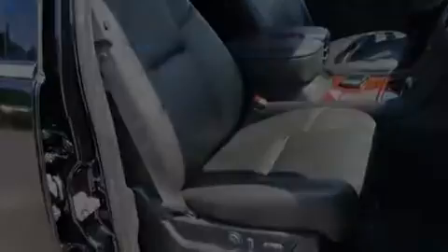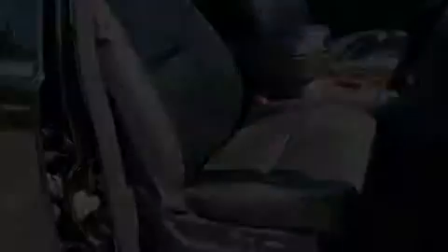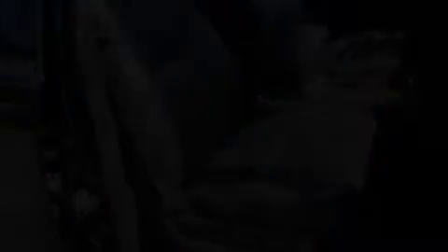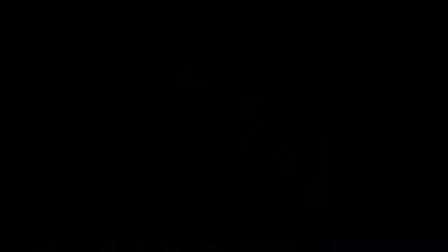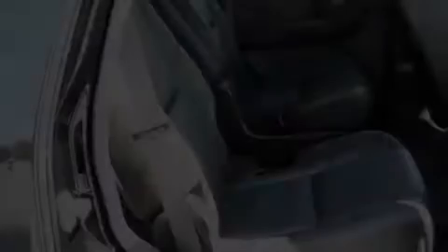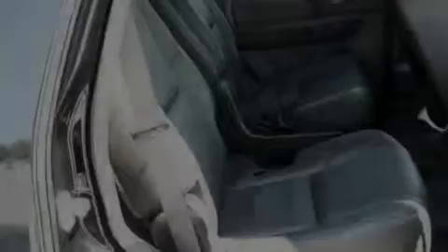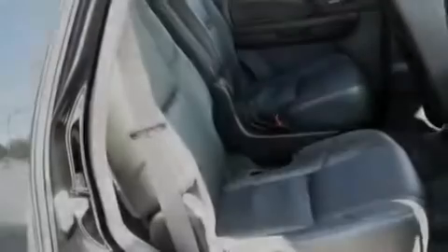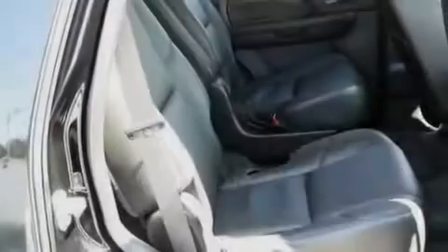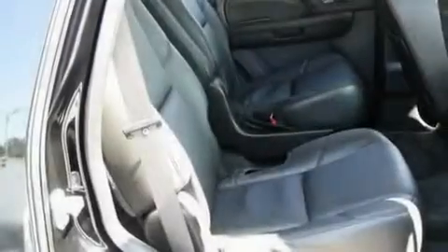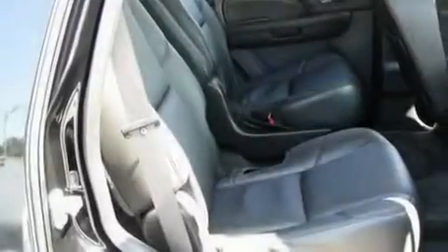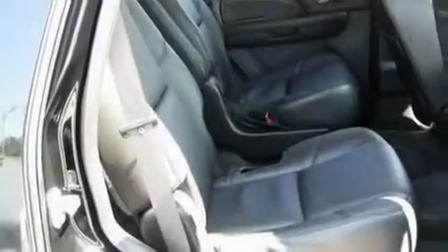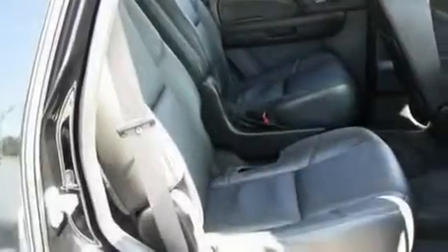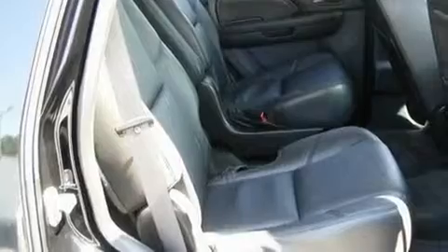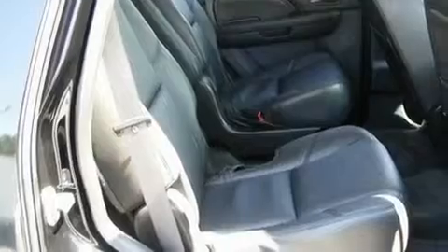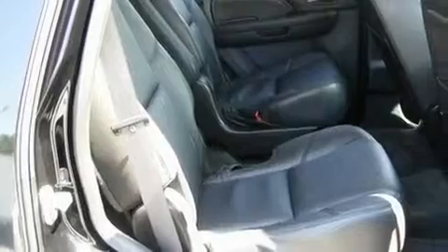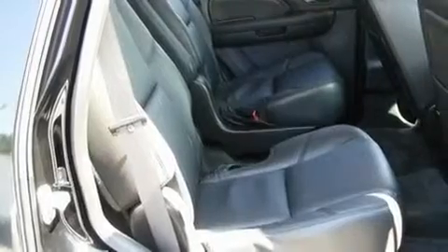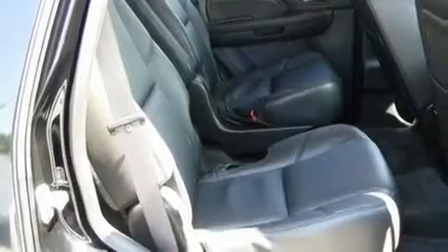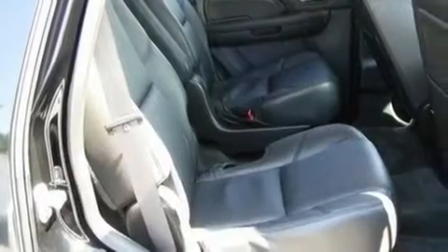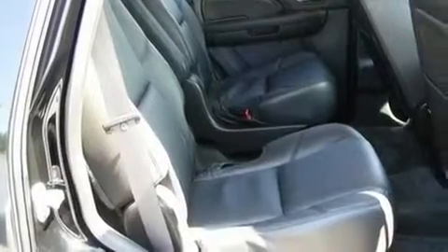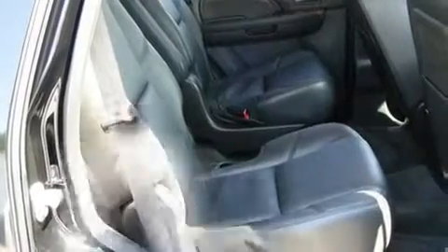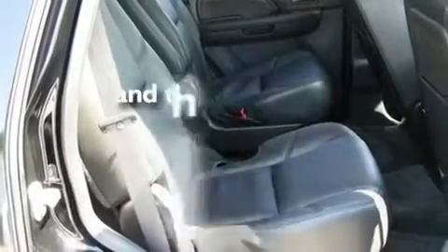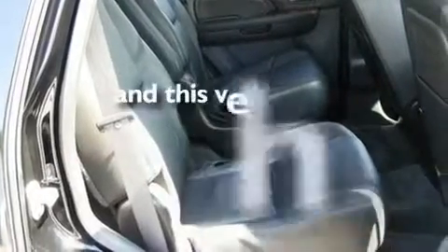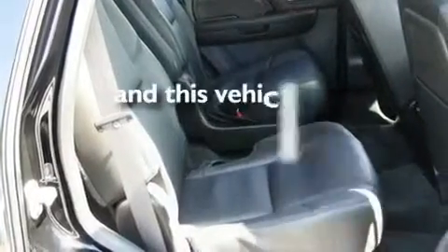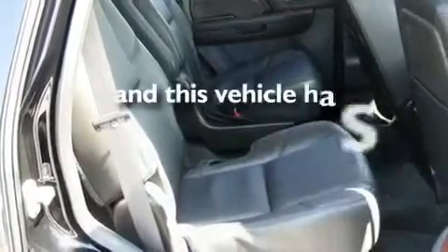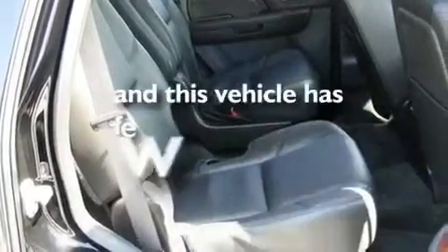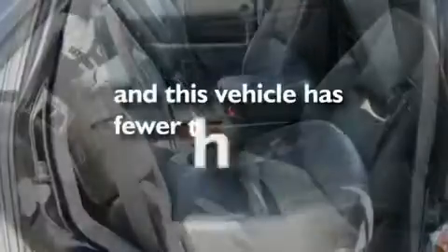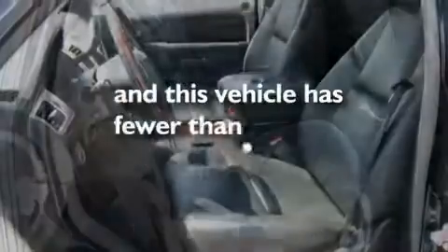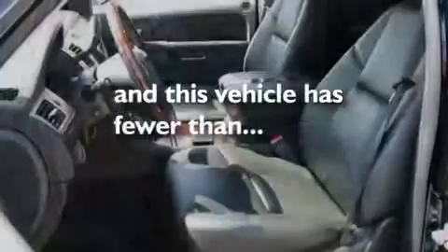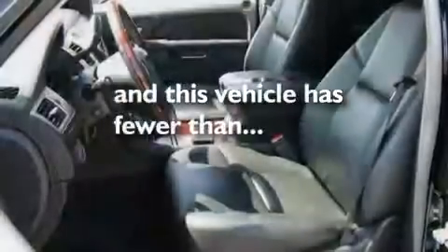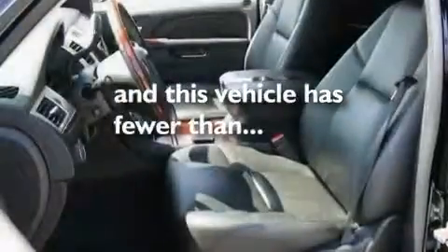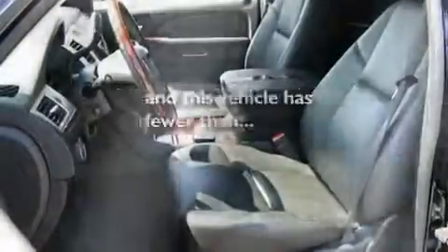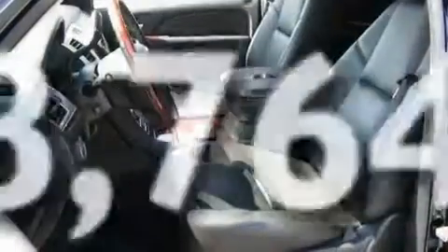Additional features include a low-tire pressure indicator, a cool passenger seat, and this vehicle has fewer than 9,000 miles on the odometer.